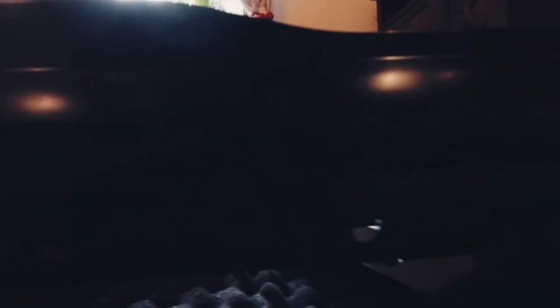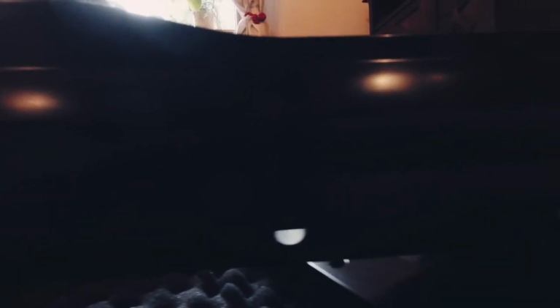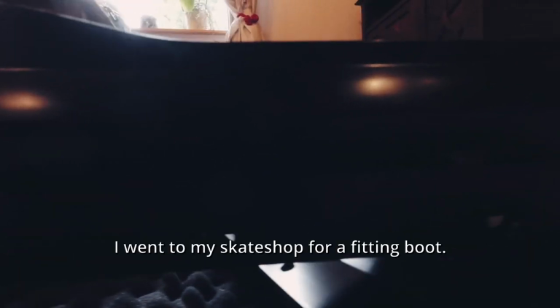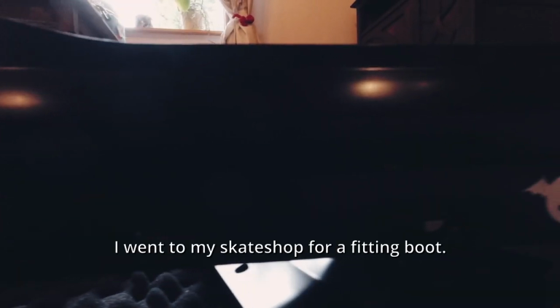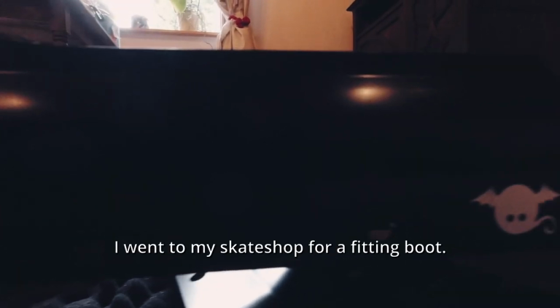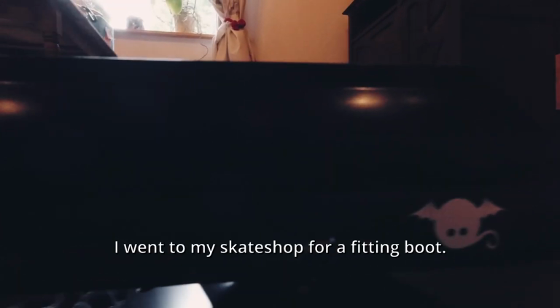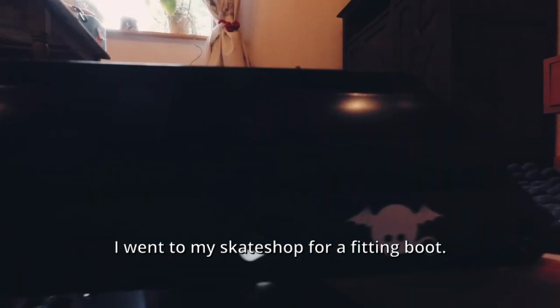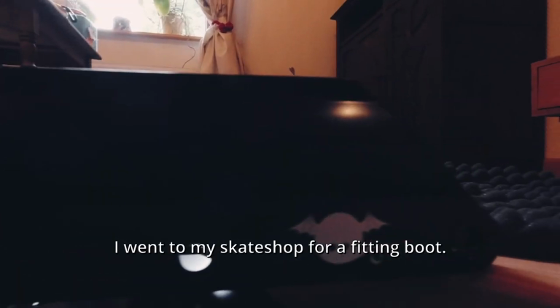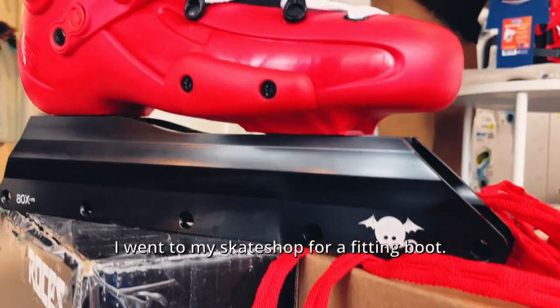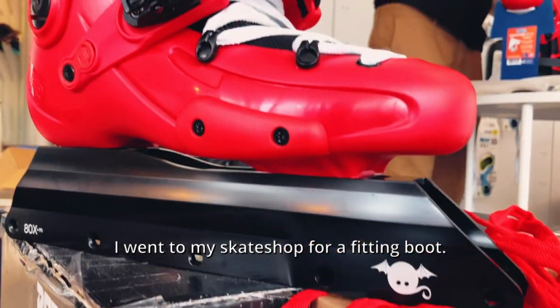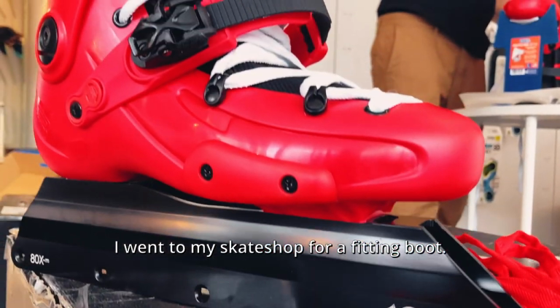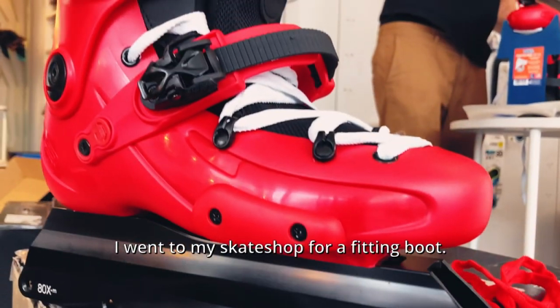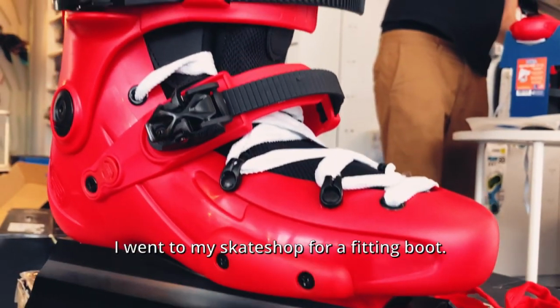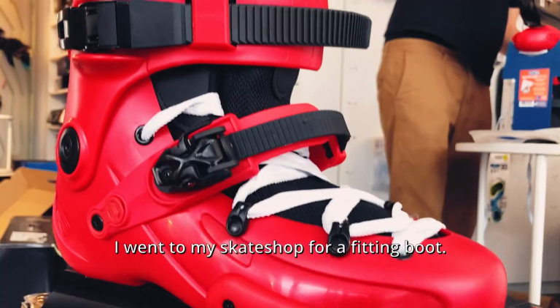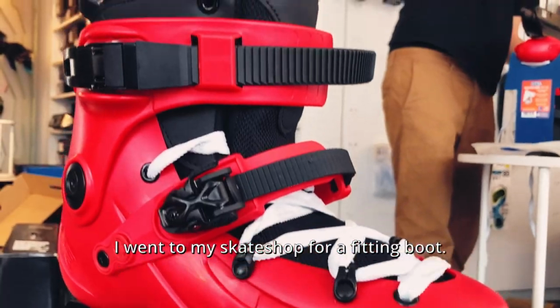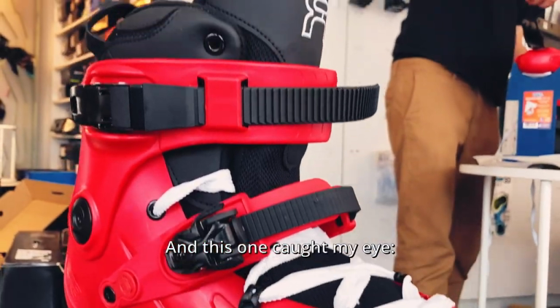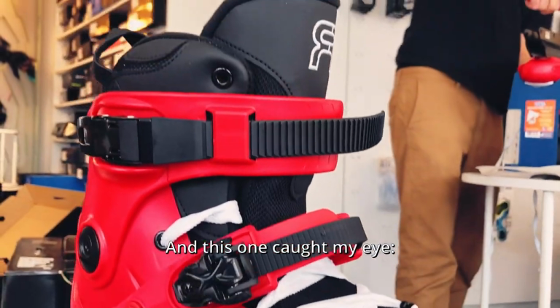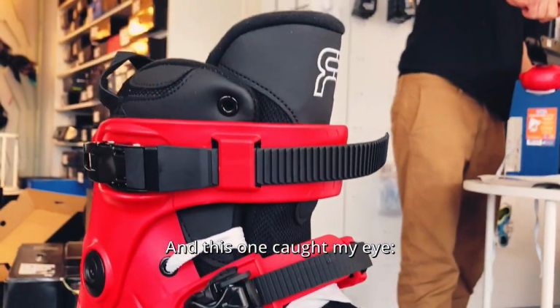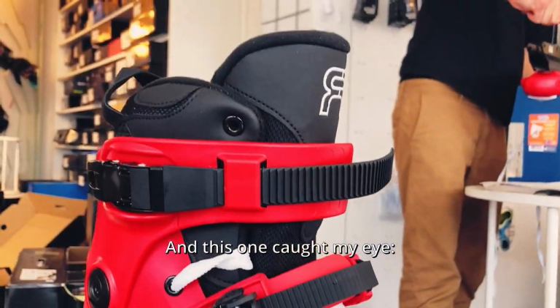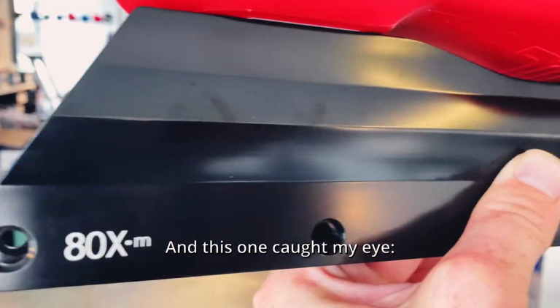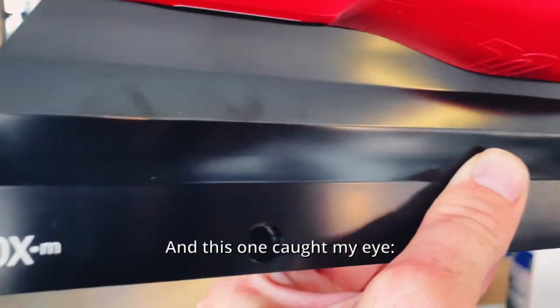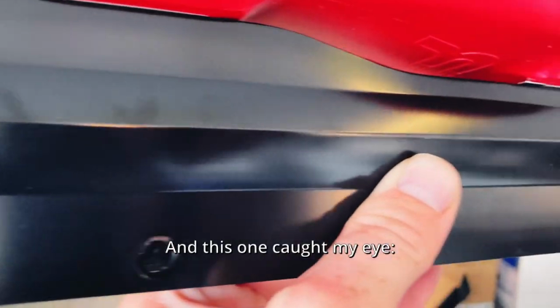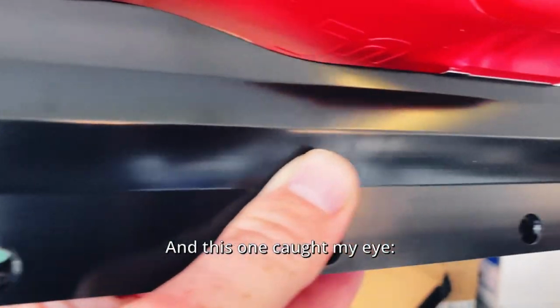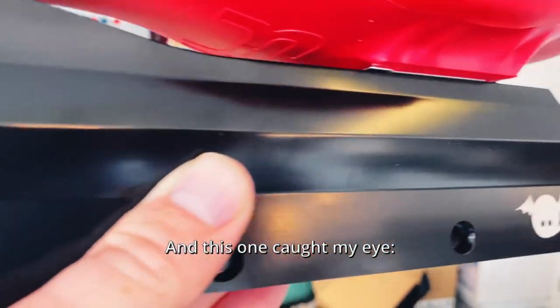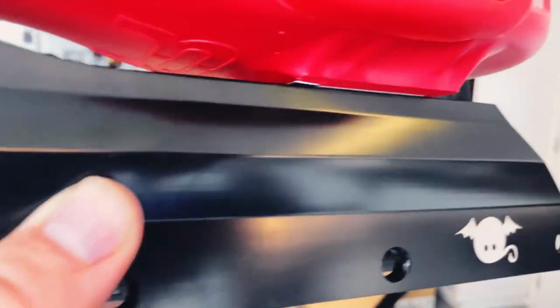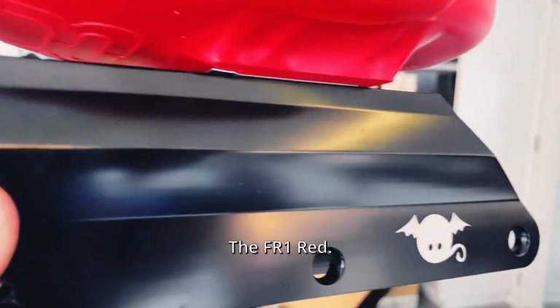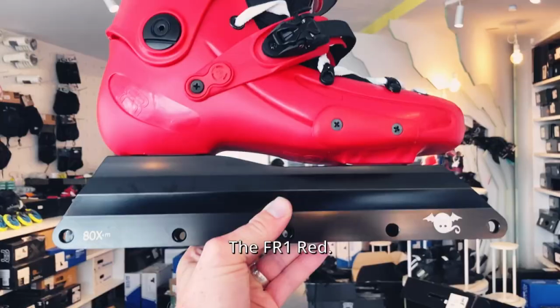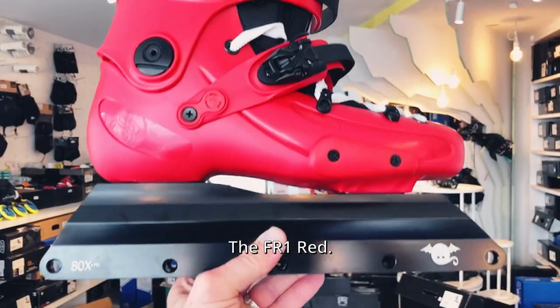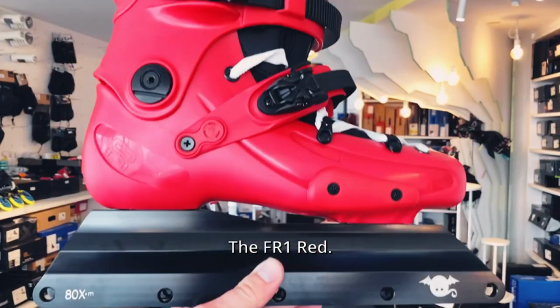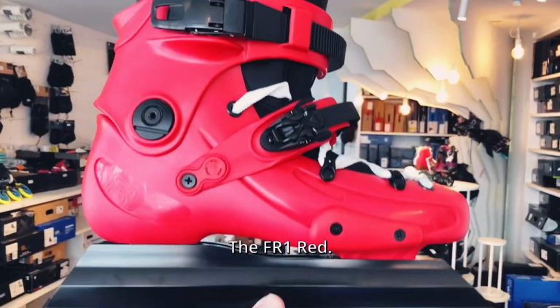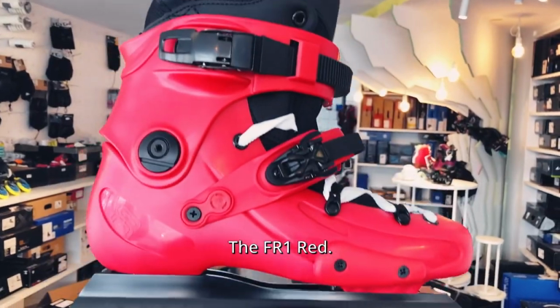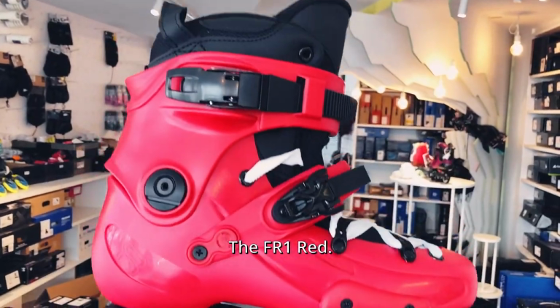I went to my skate shop for a fitting boot and this one caught my eye — the FR1 Red.